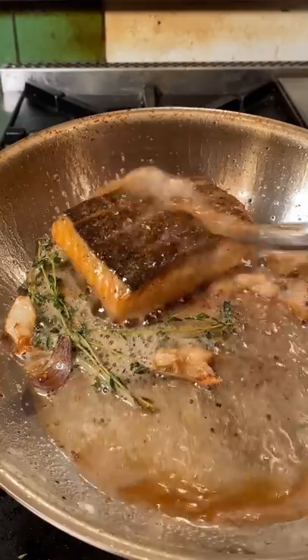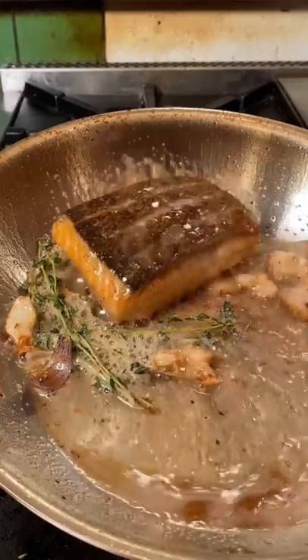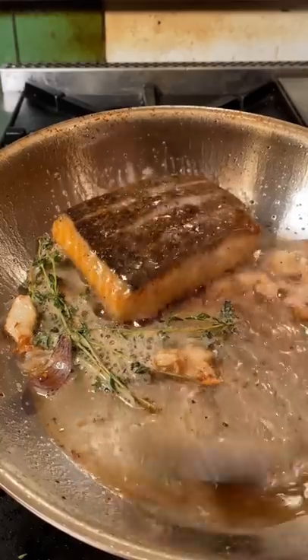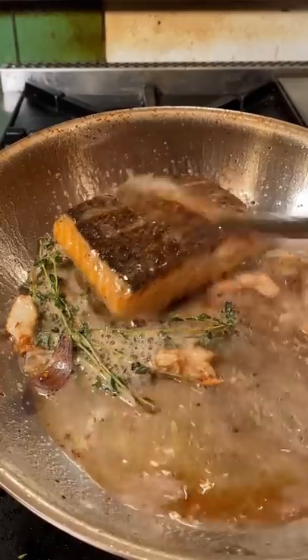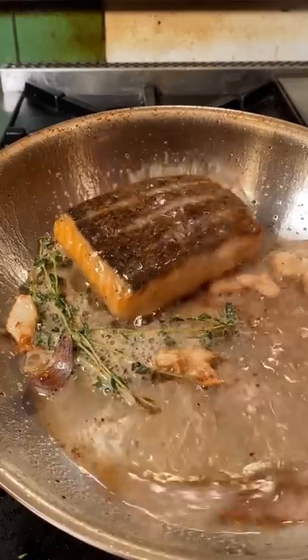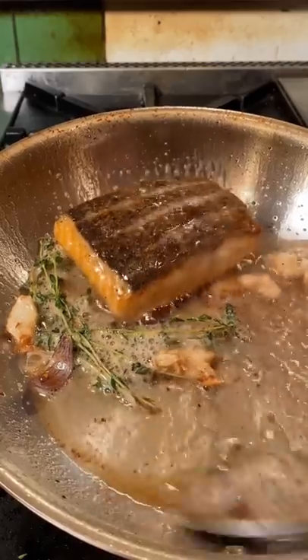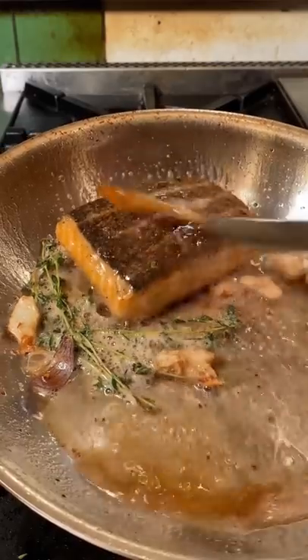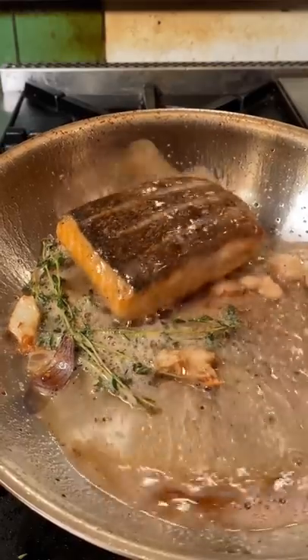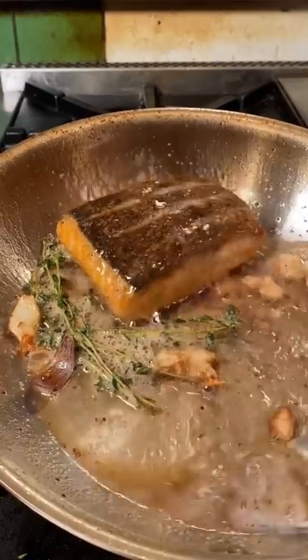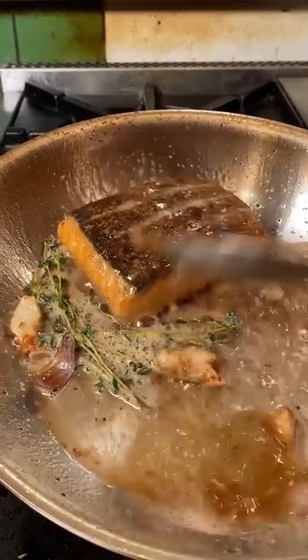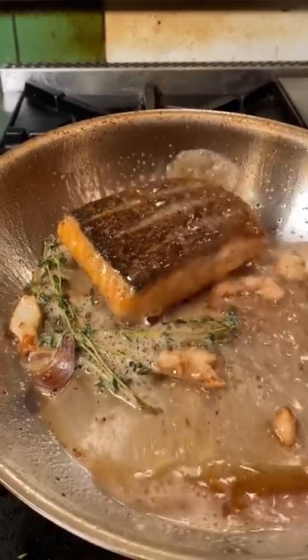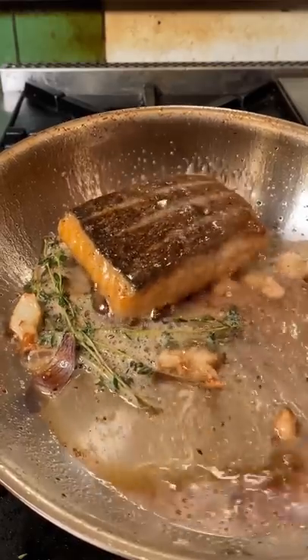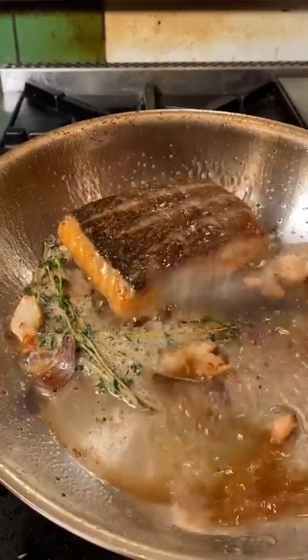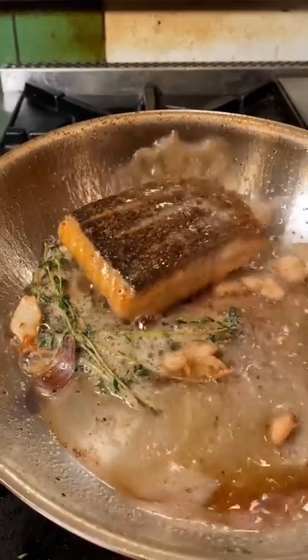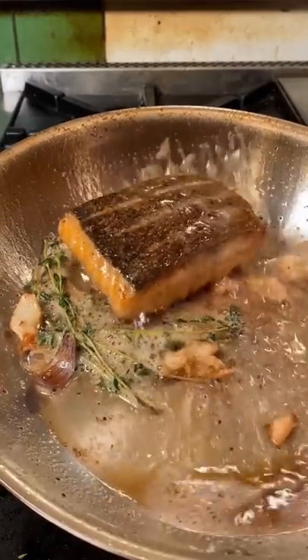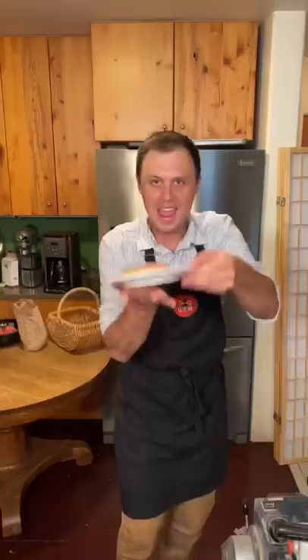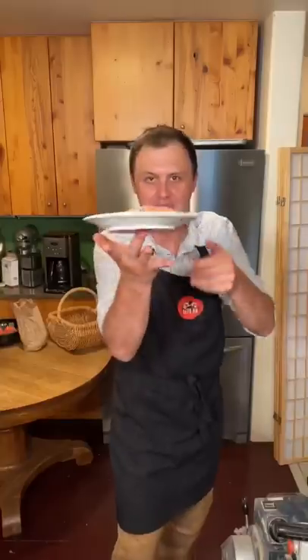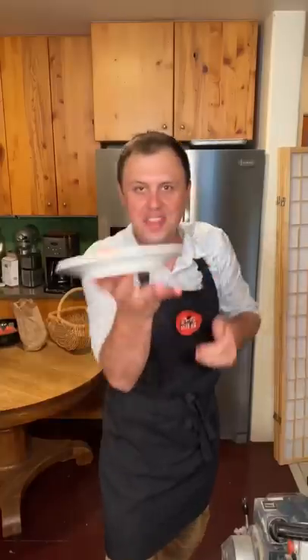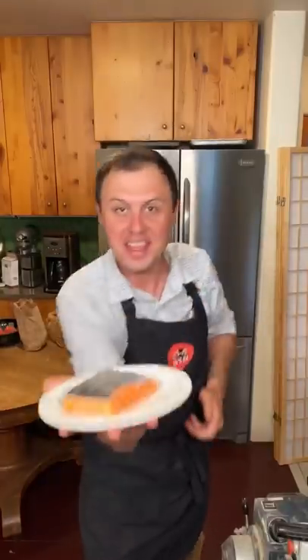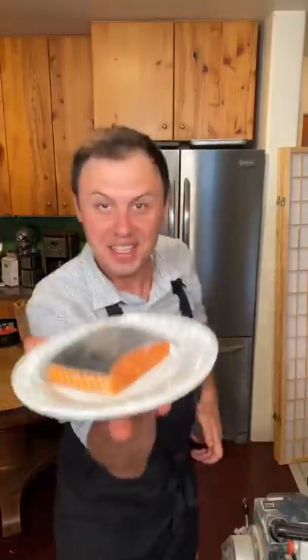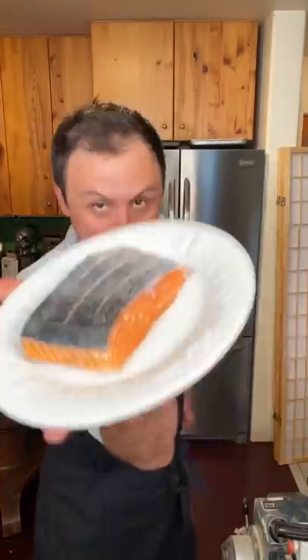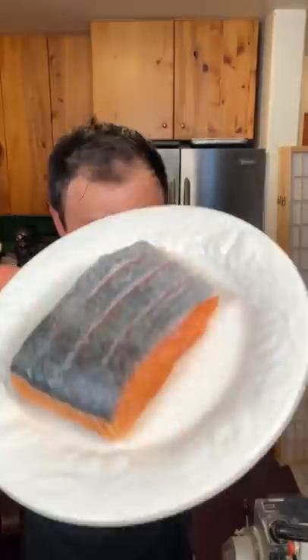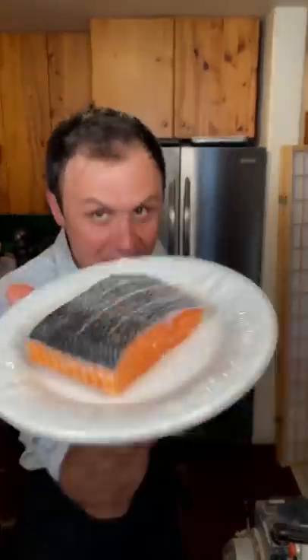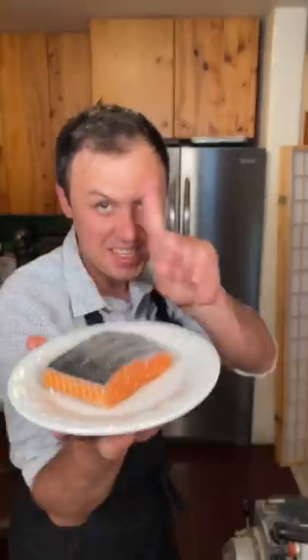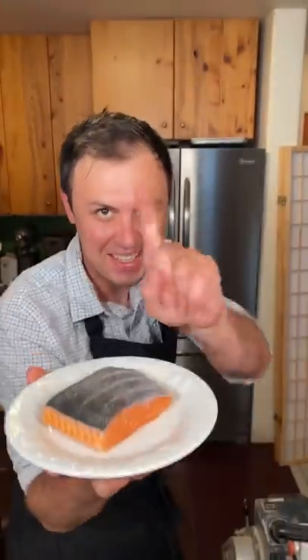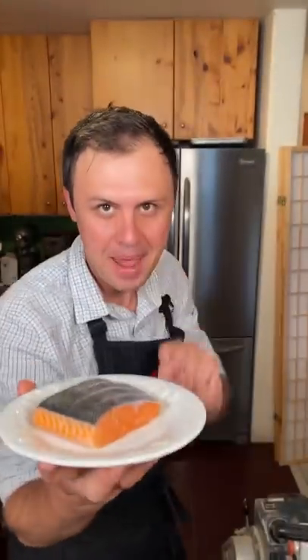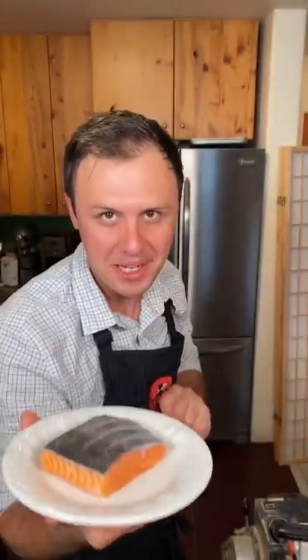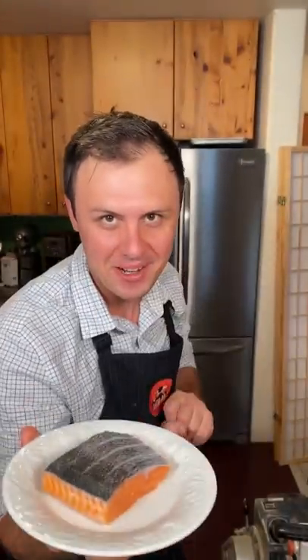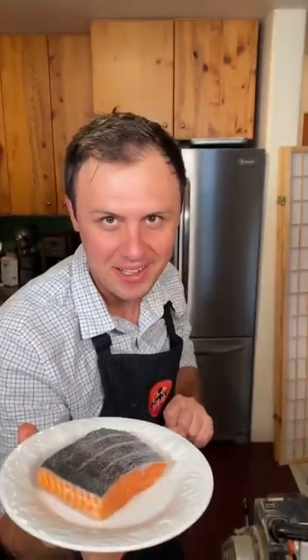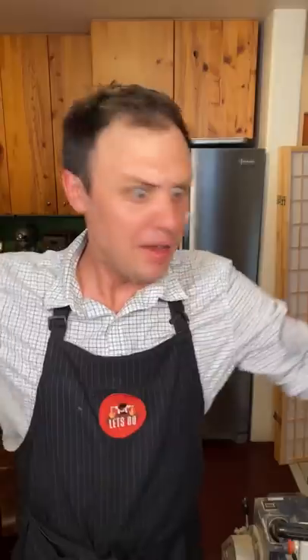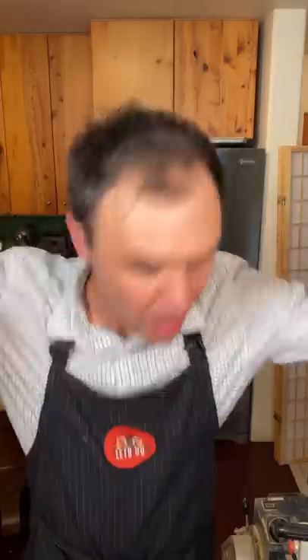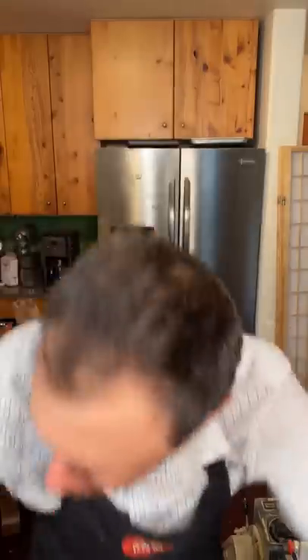So this one time I got to cook for Will Ferrell, and this is how he likes his salmon cooked. Now let's go!